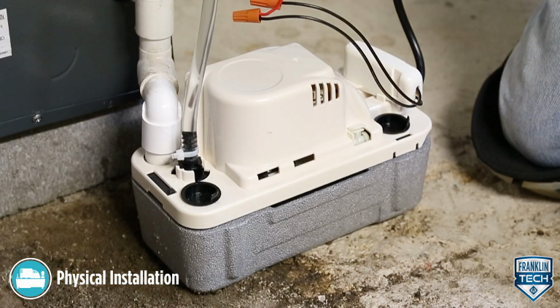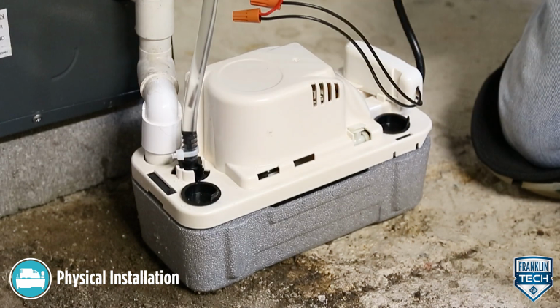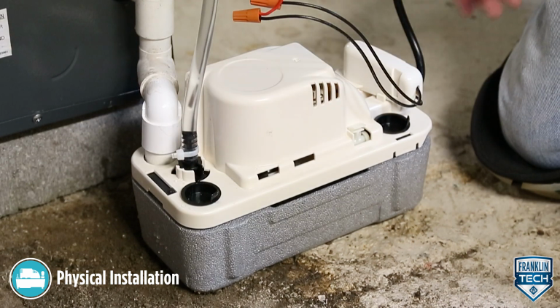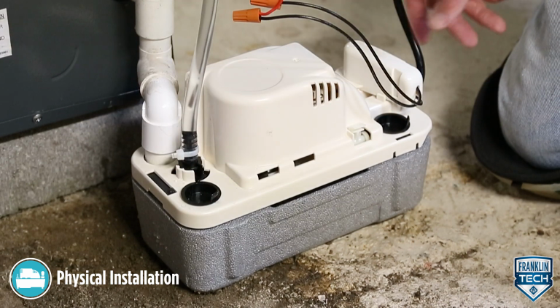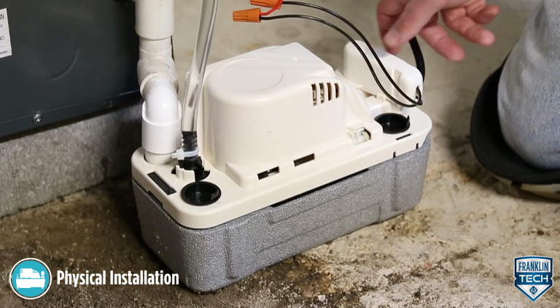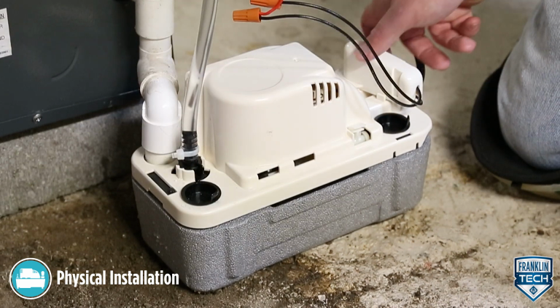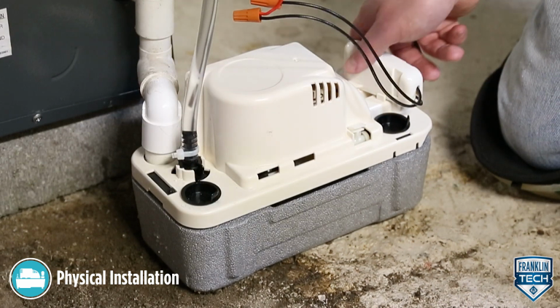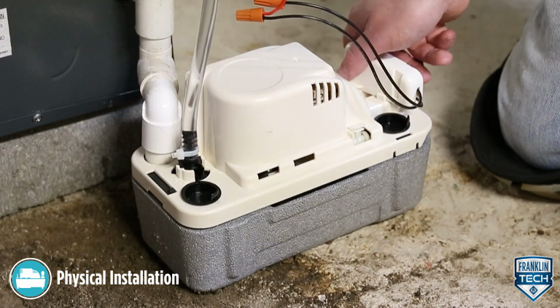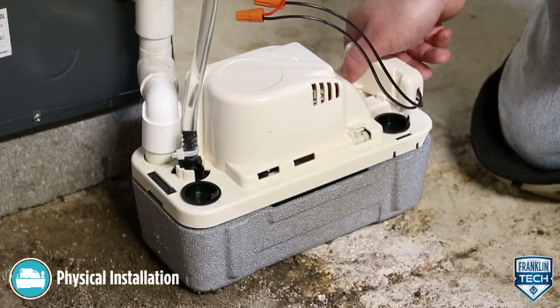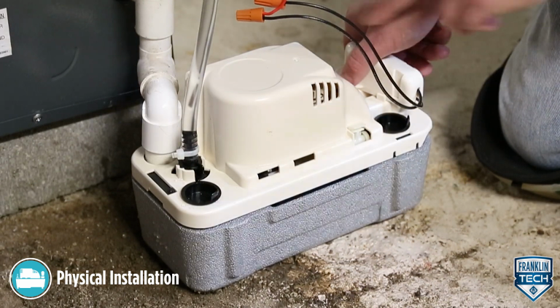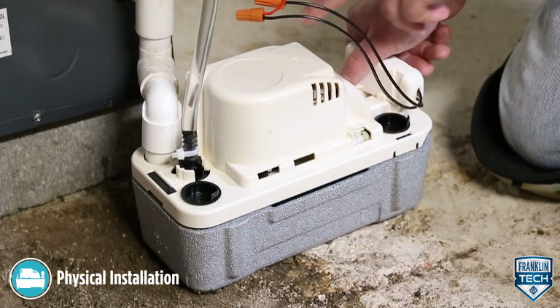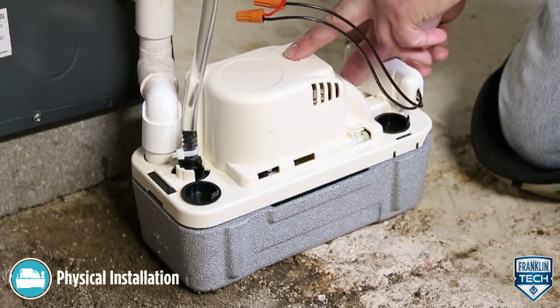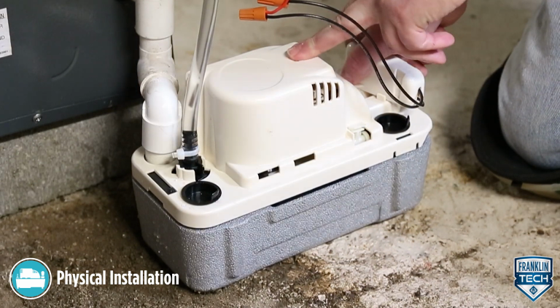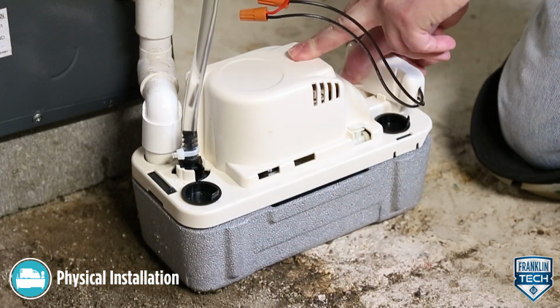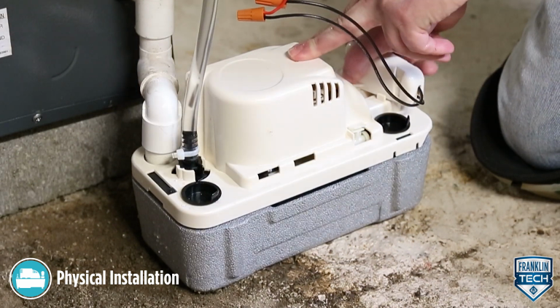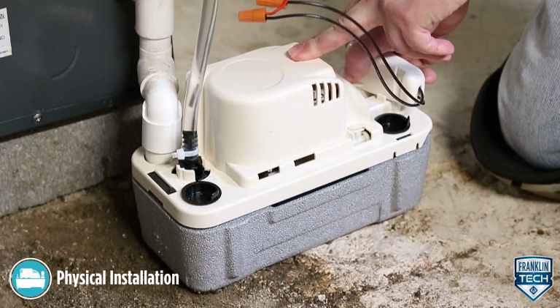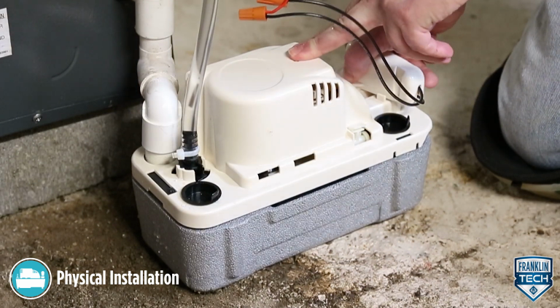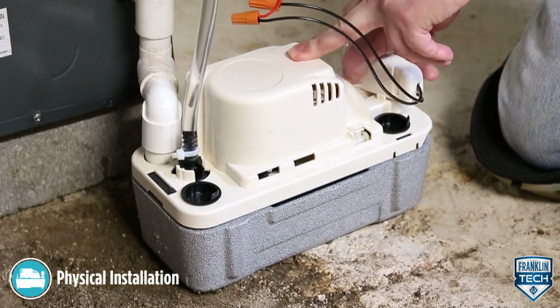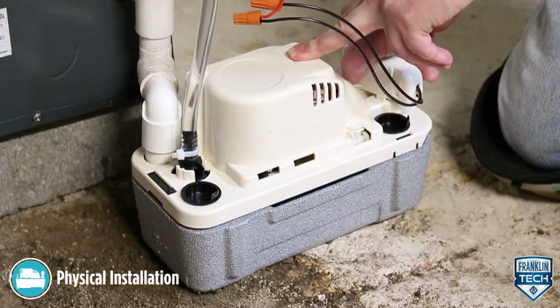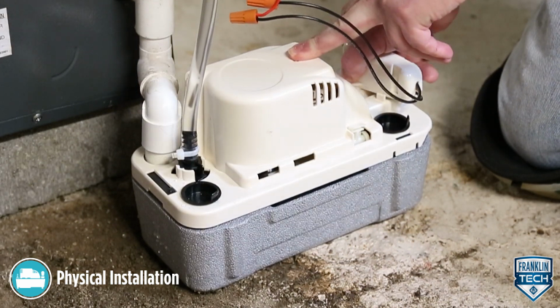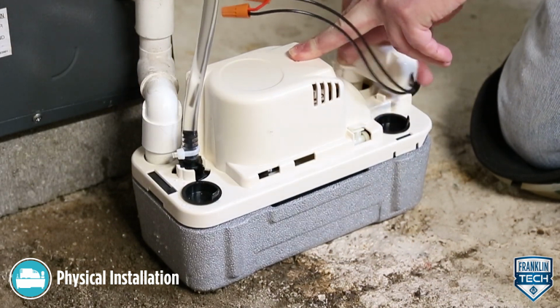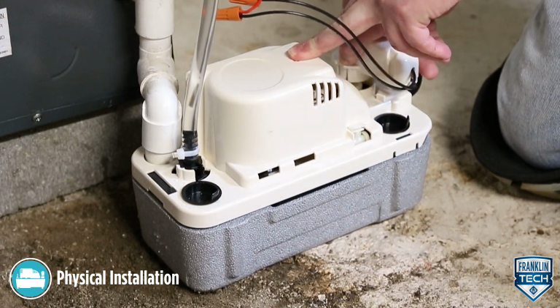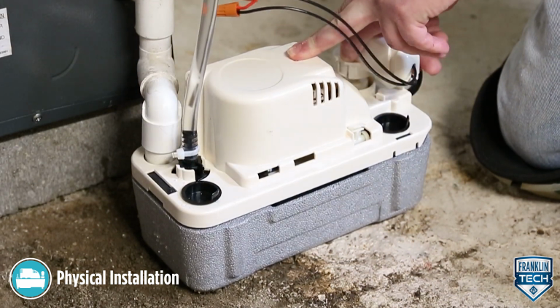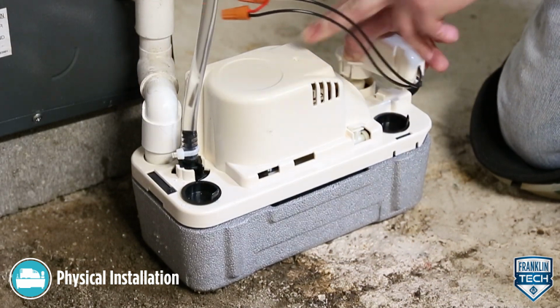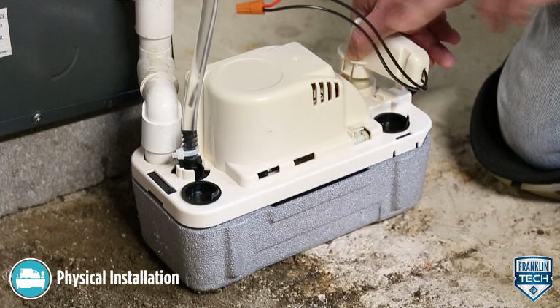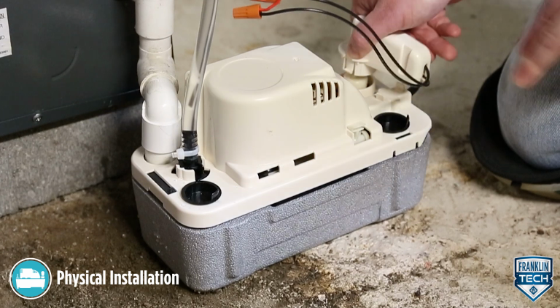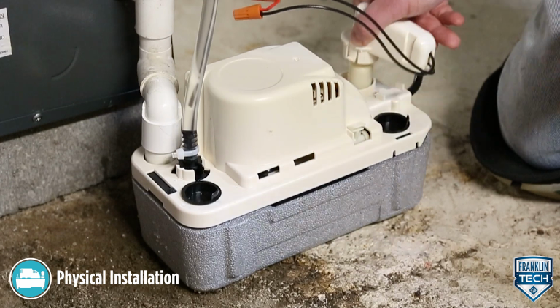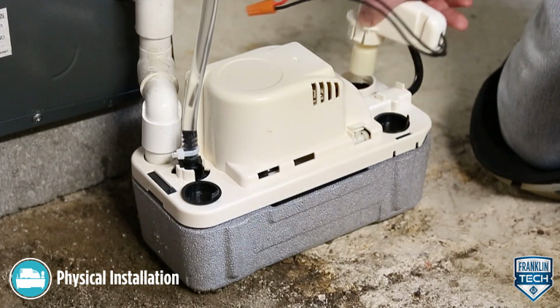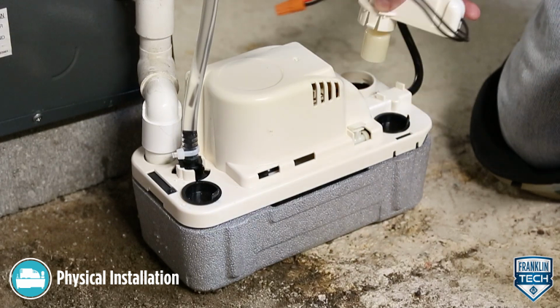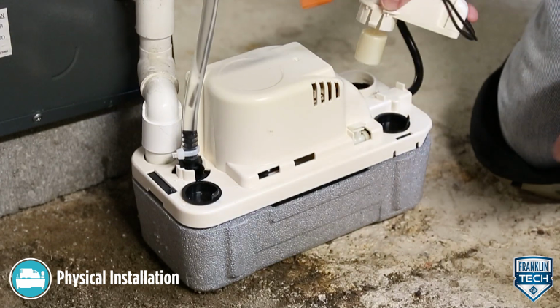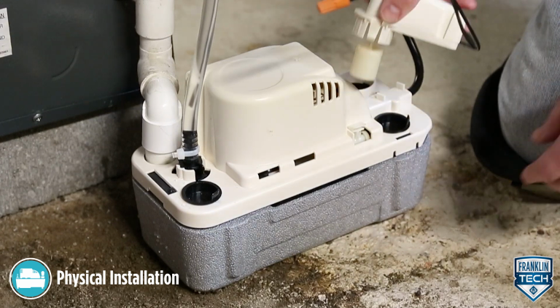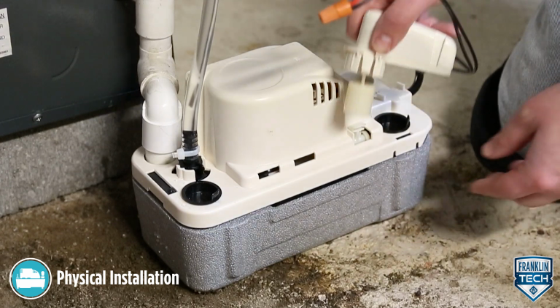Finally, test the high-level switch by raising the high-level switch float.